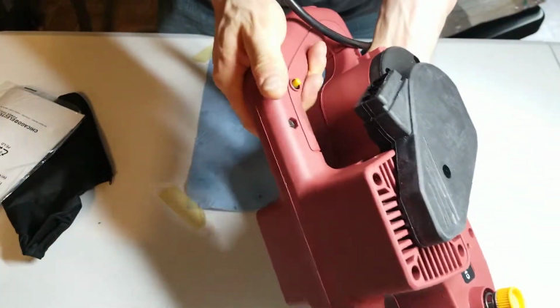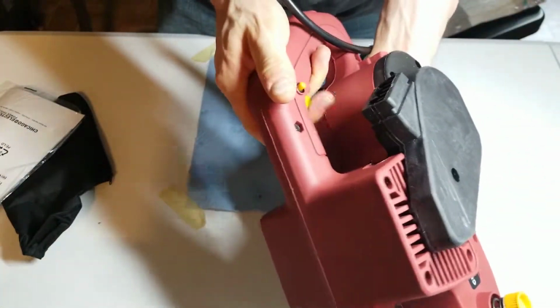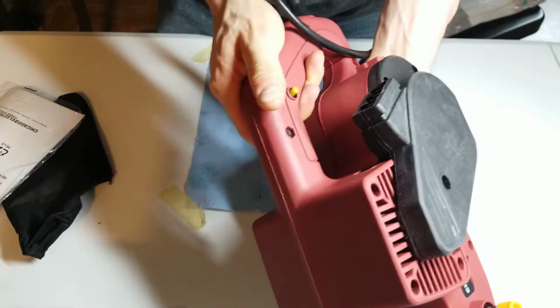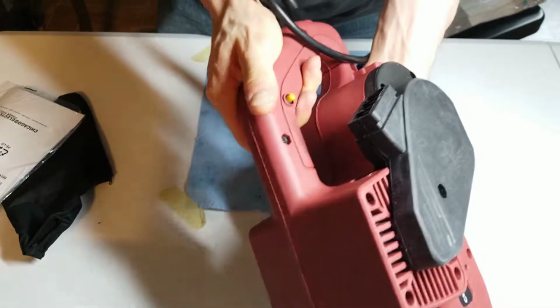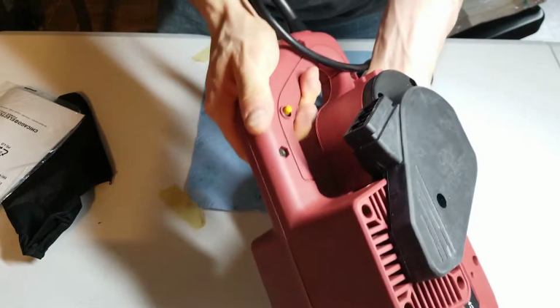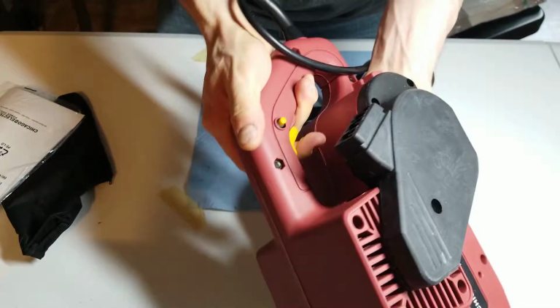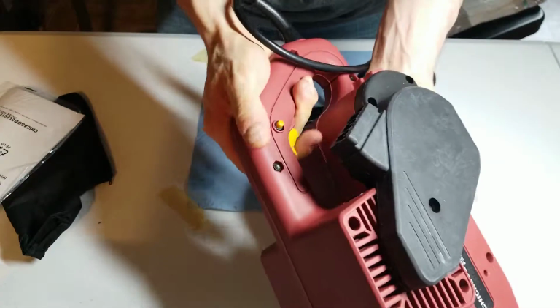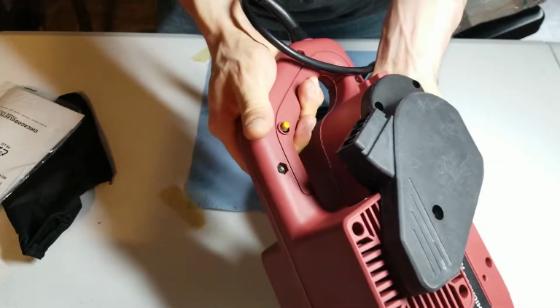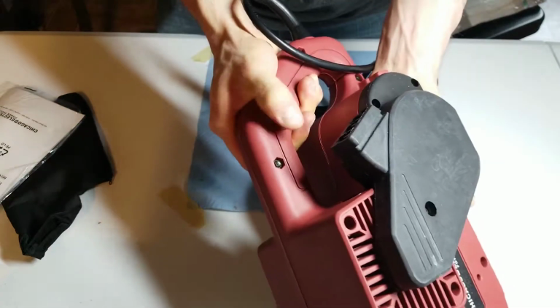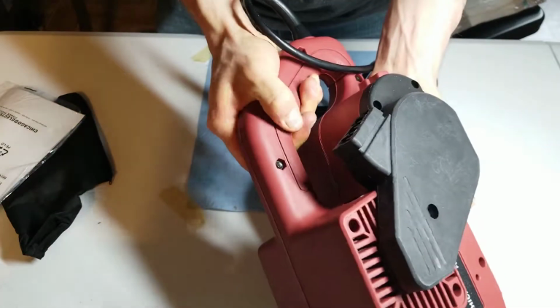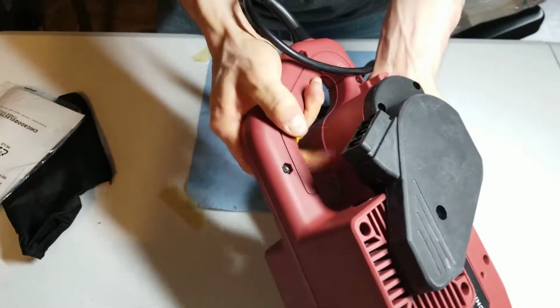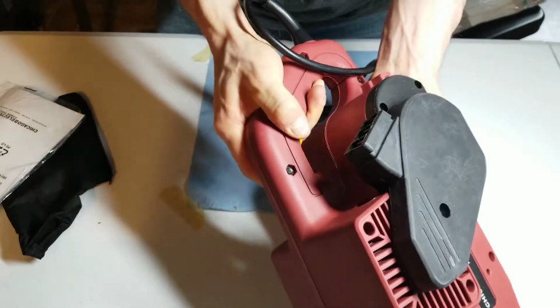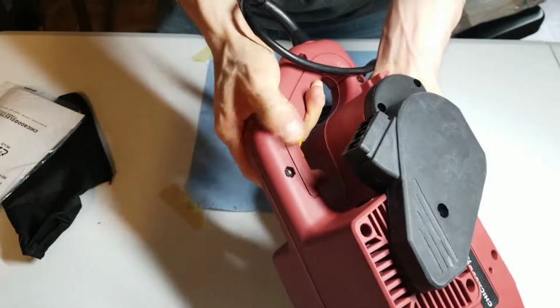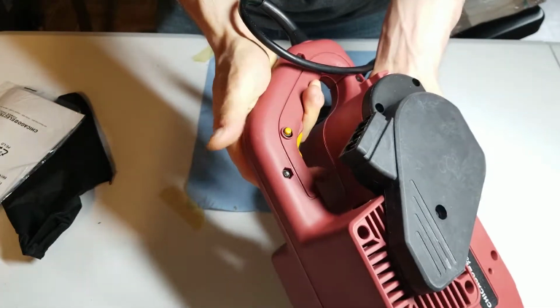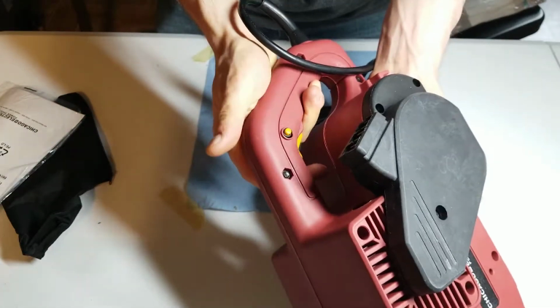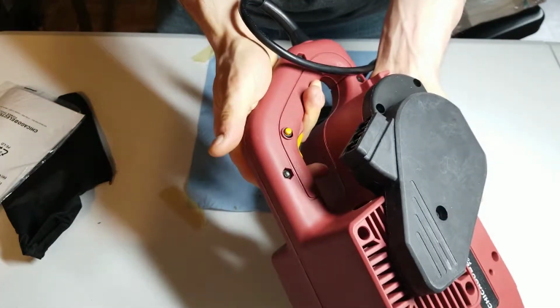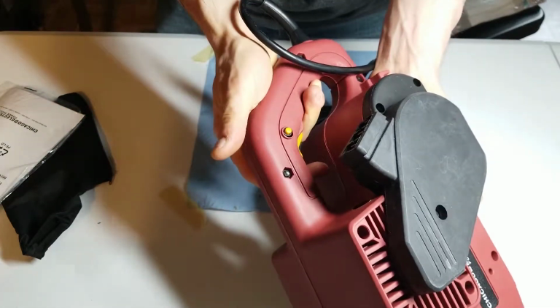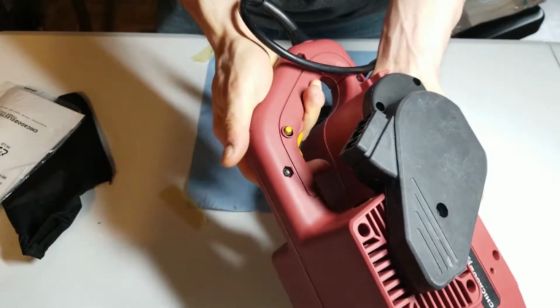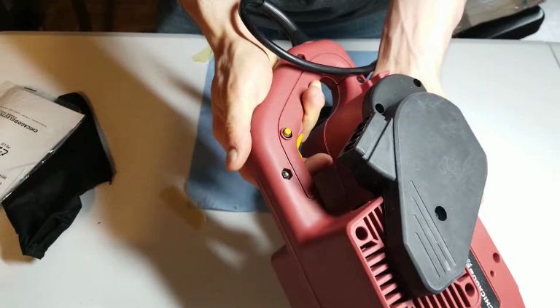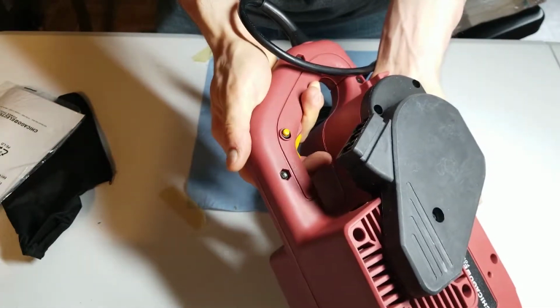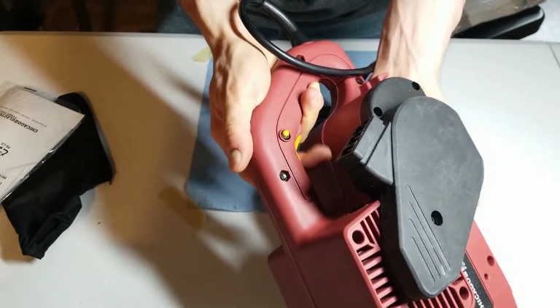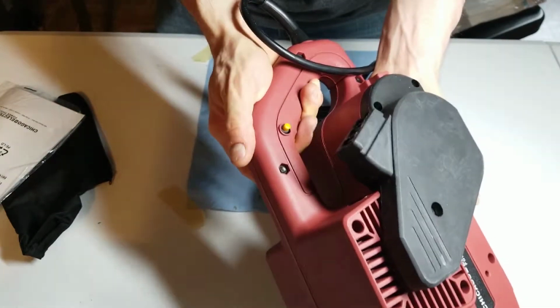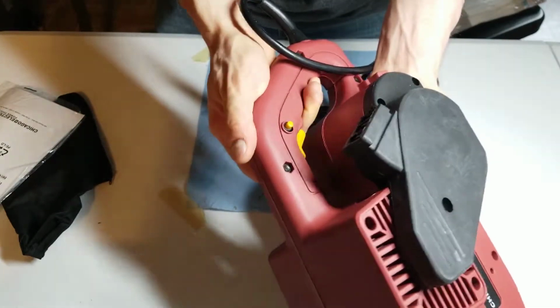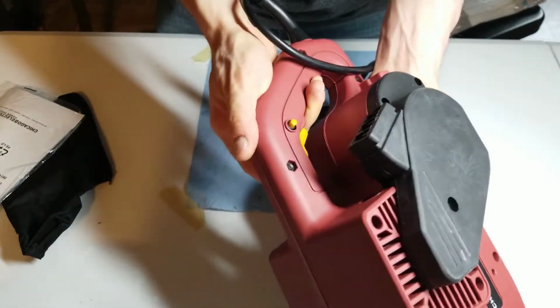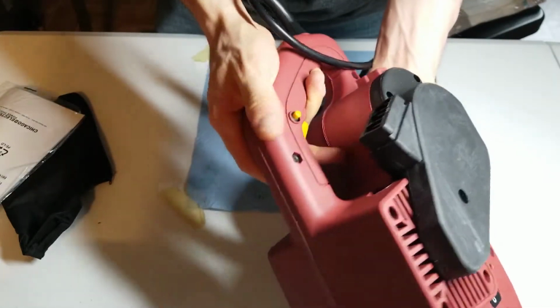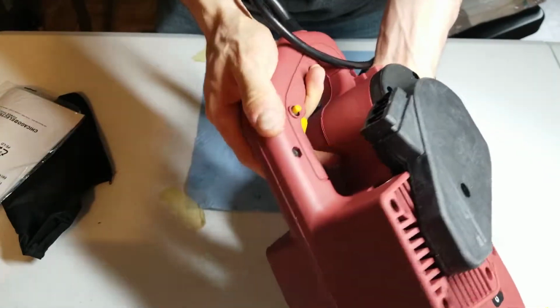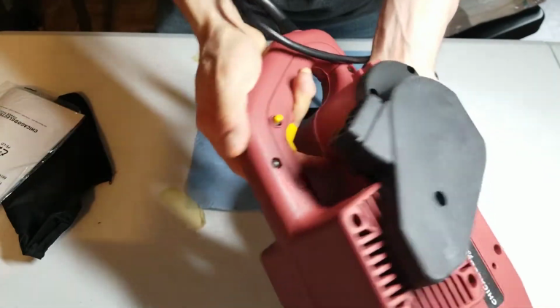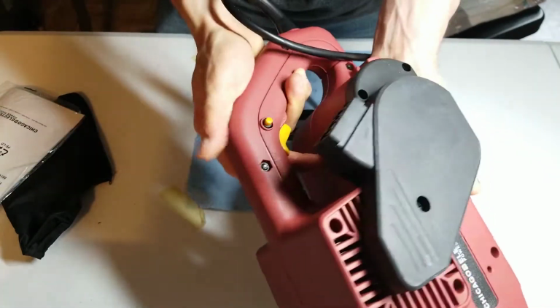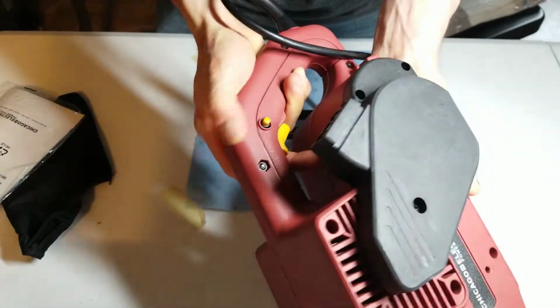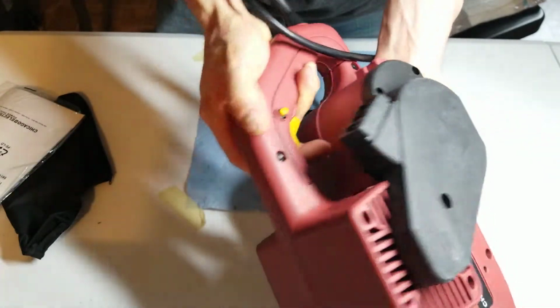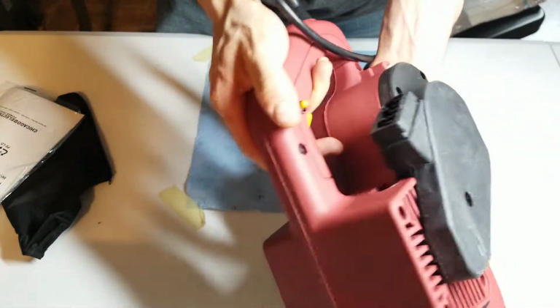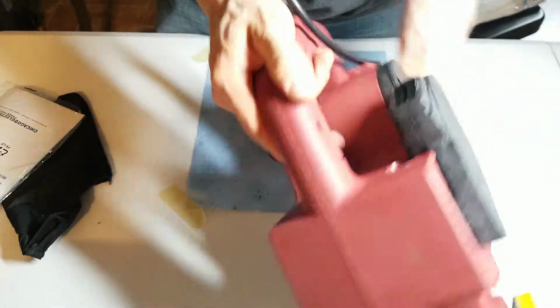It has a nice switch. Looks like you could lock the switch in place during use, and click it to unlock it.